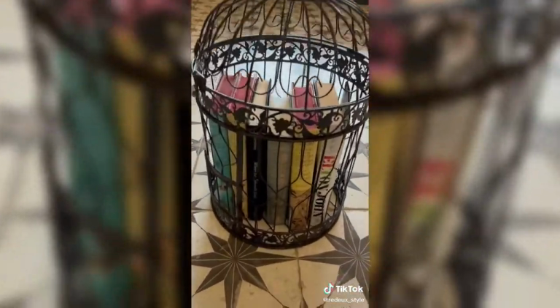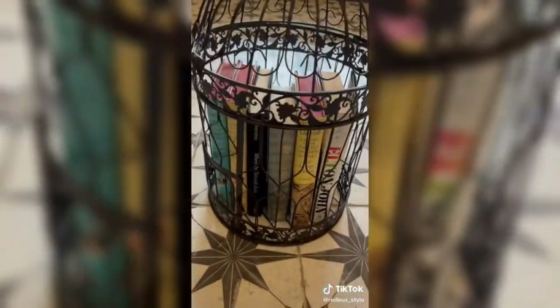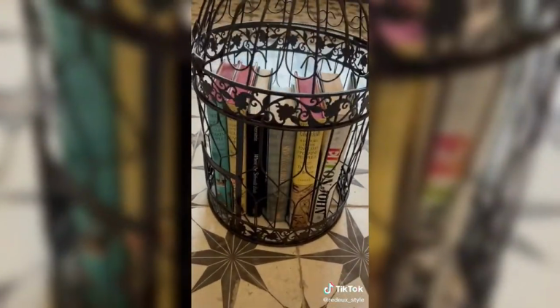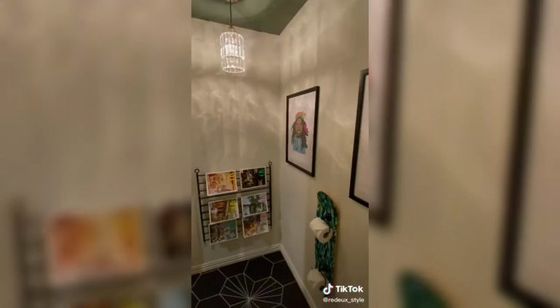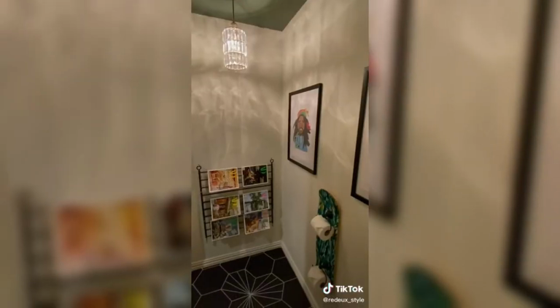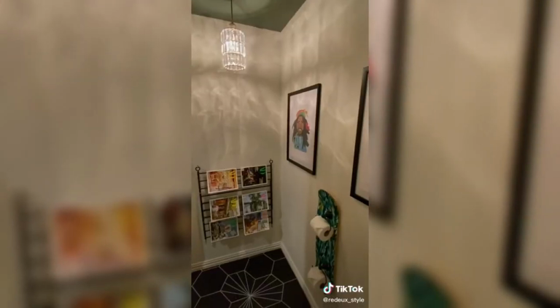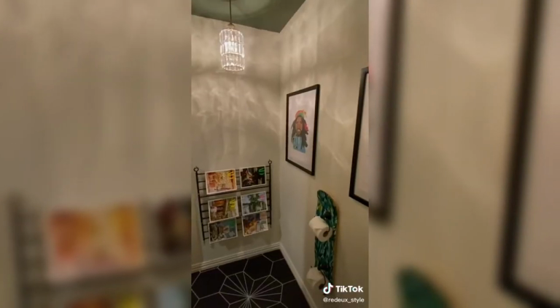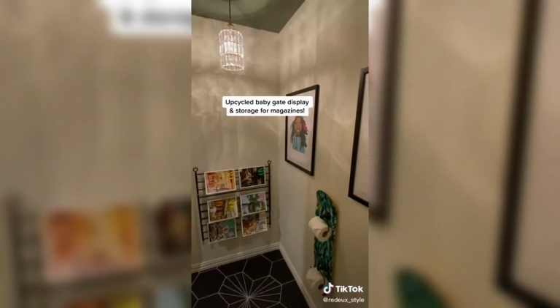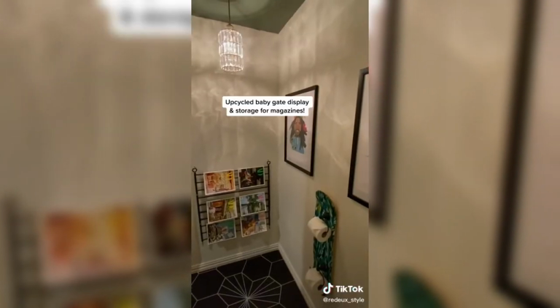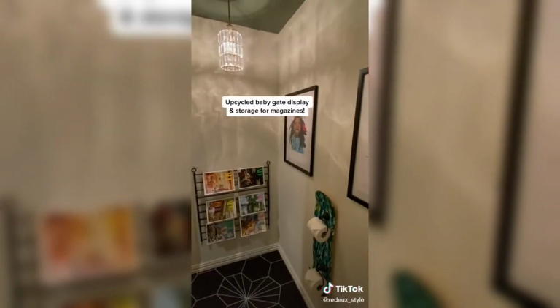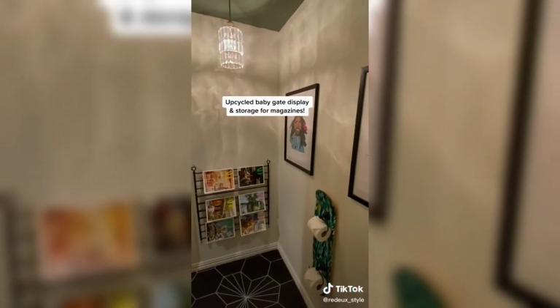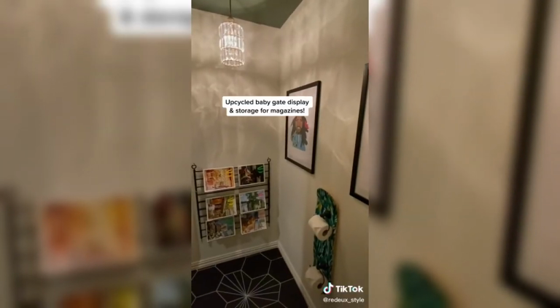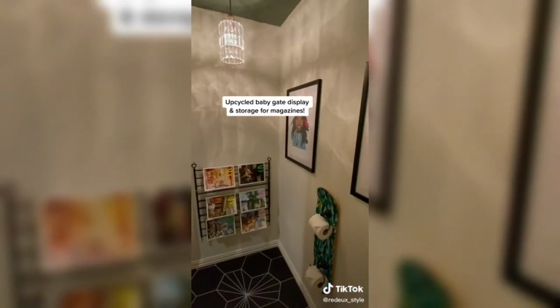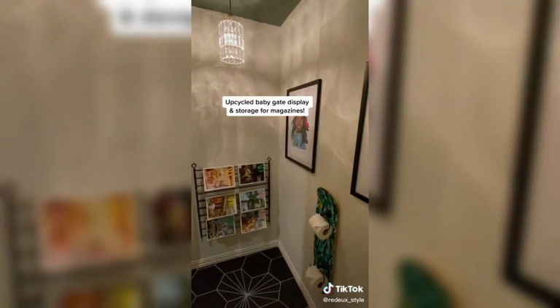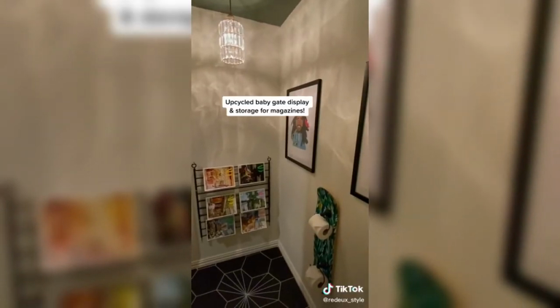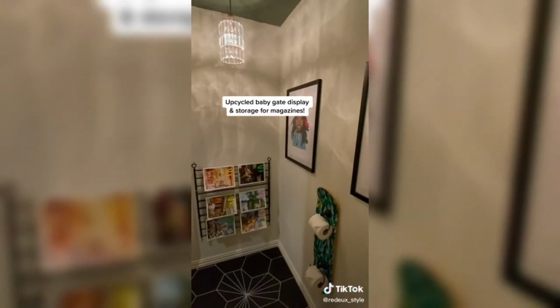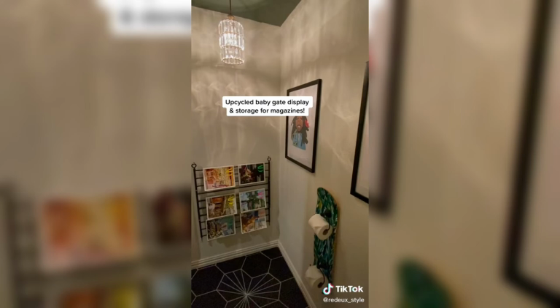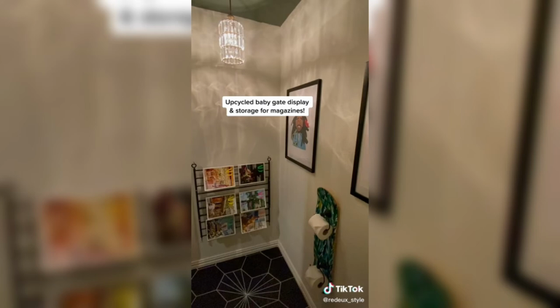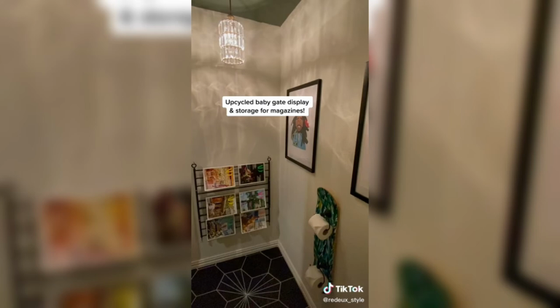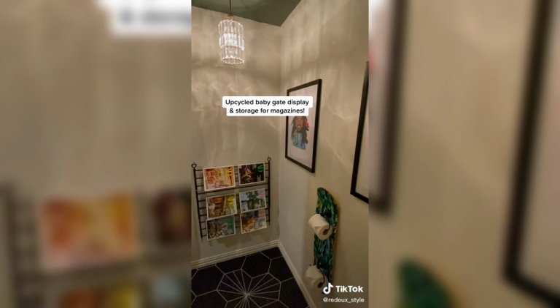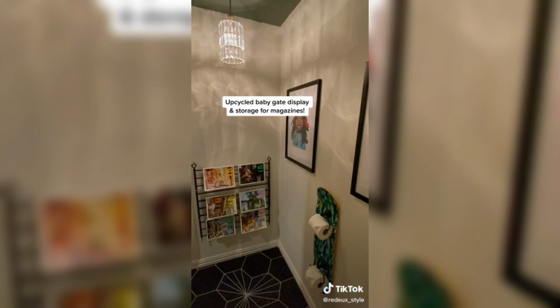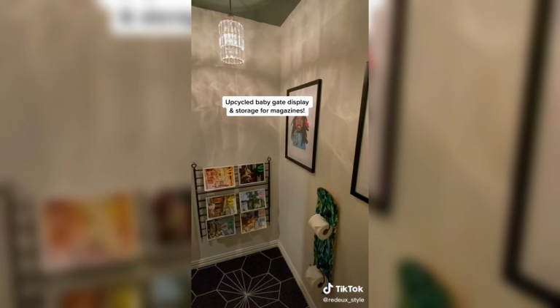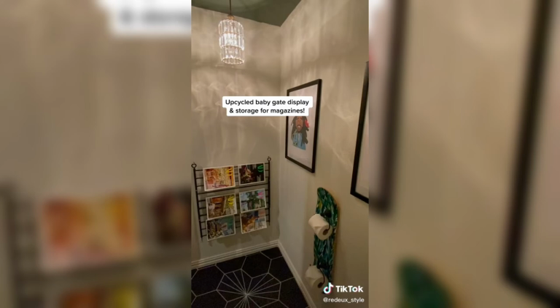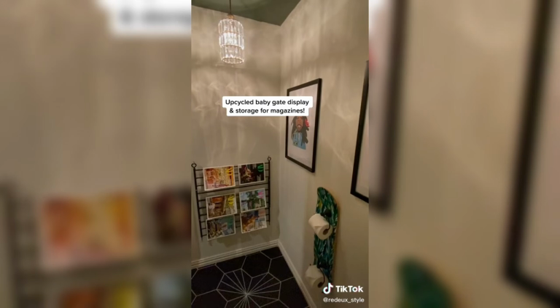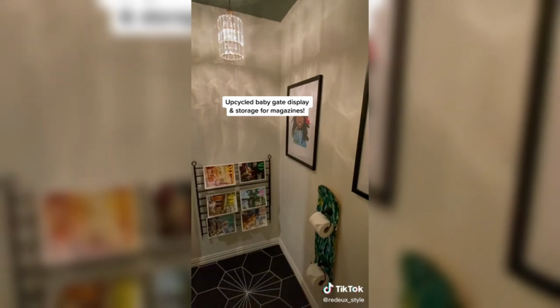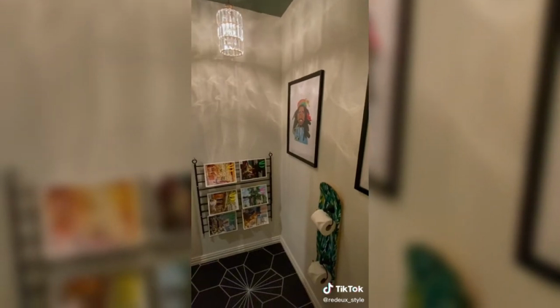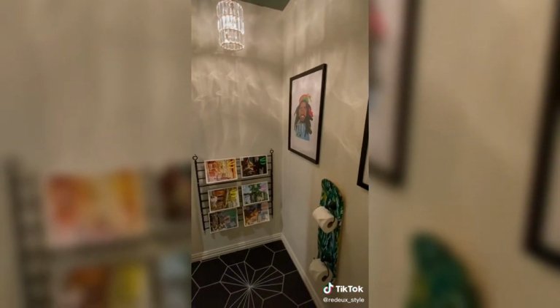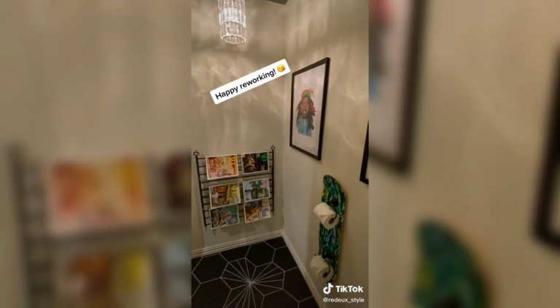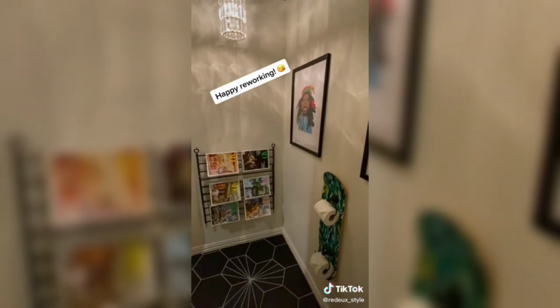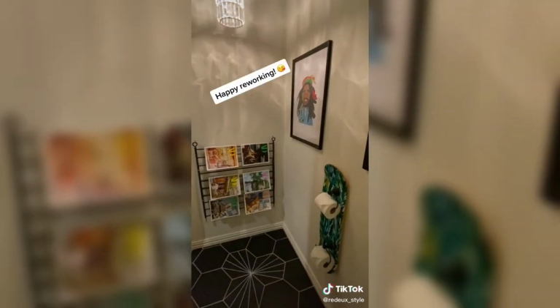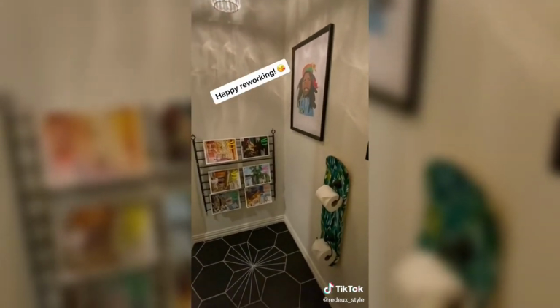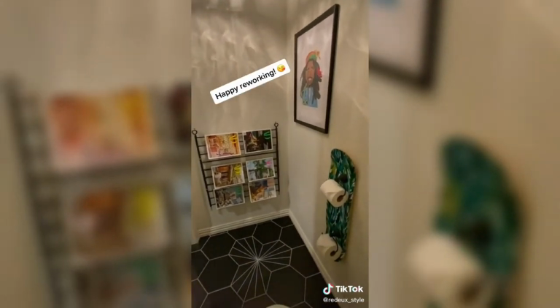Last but not least, I do love magazines — I love Architectural Digest. So I display these in my guest bathroom.